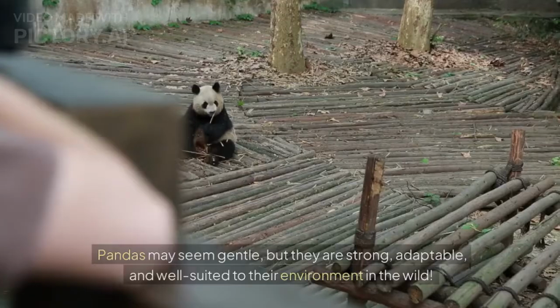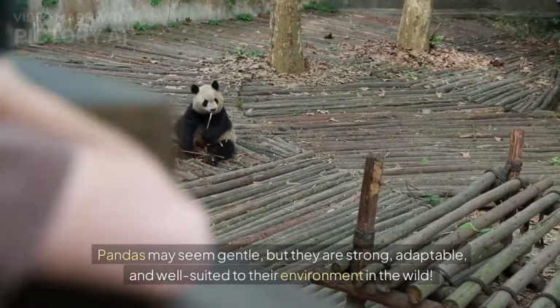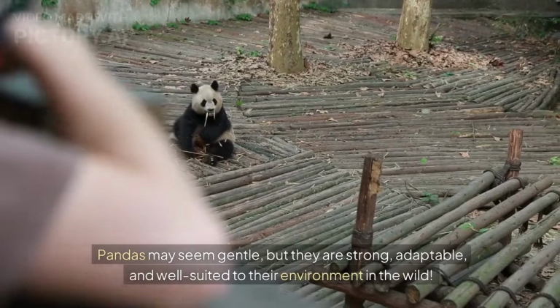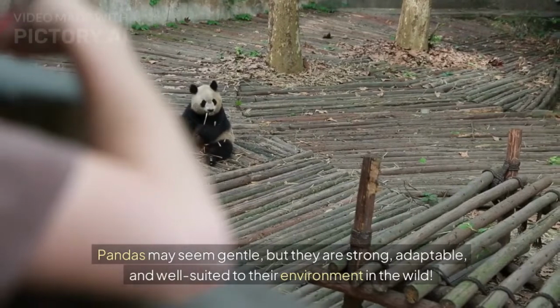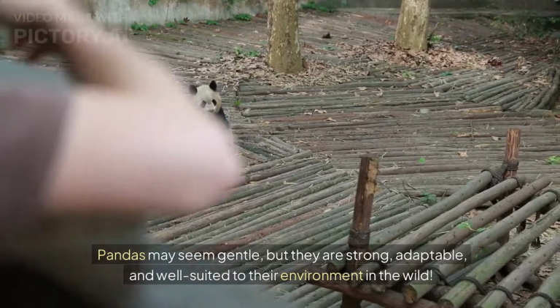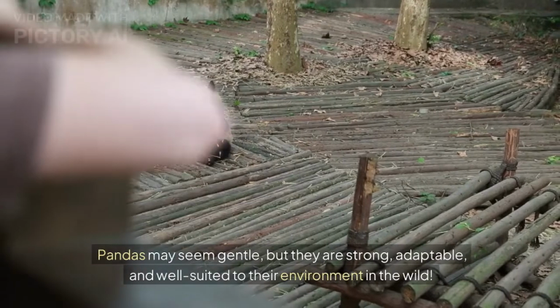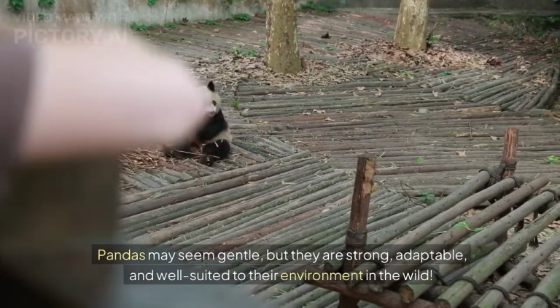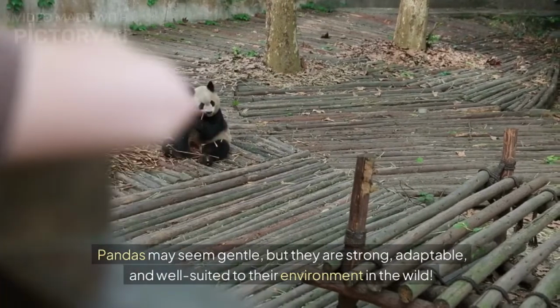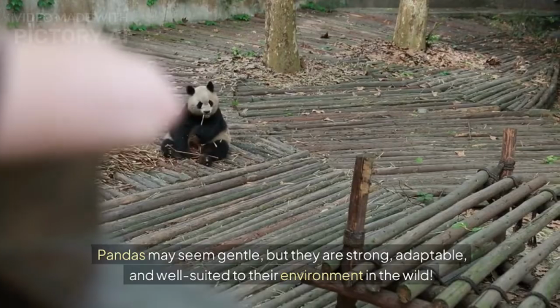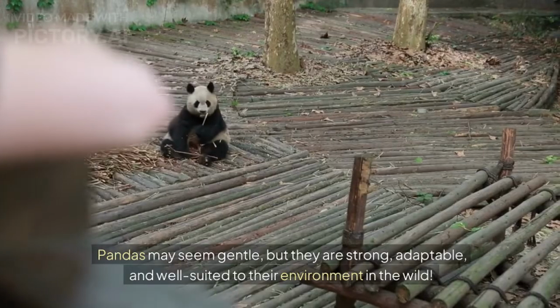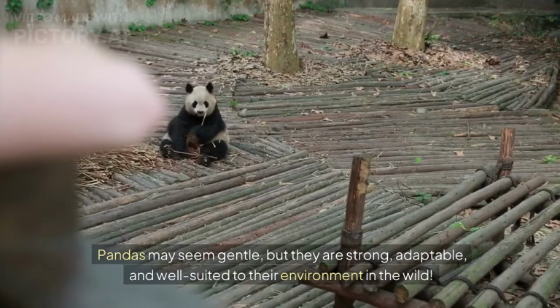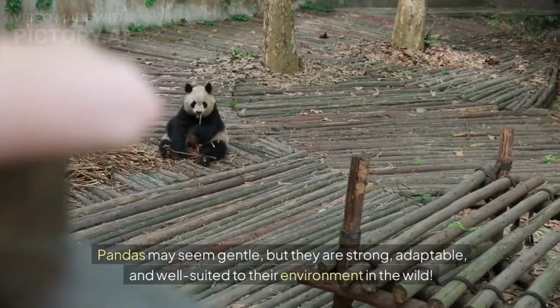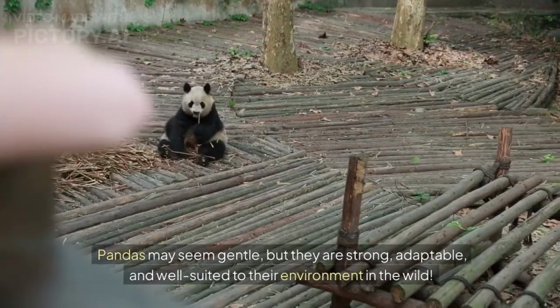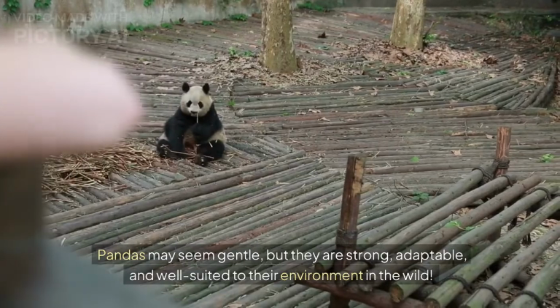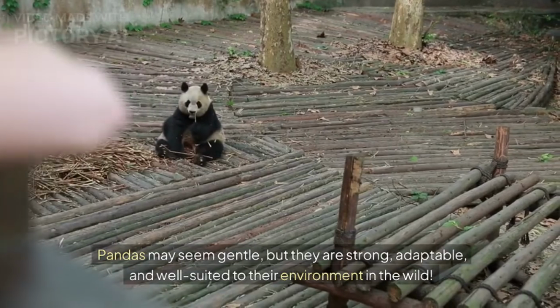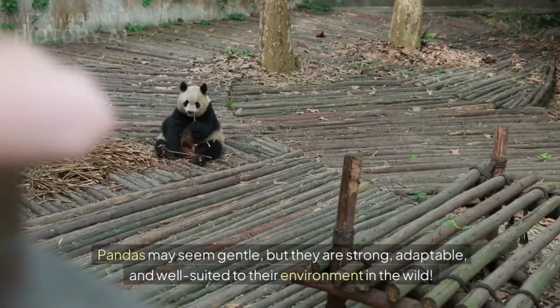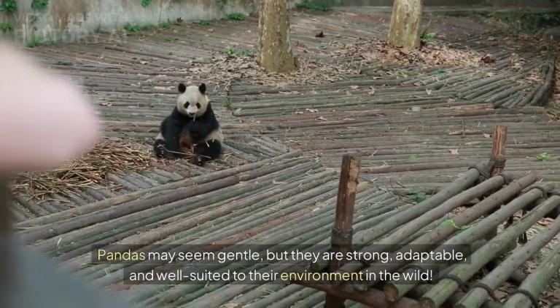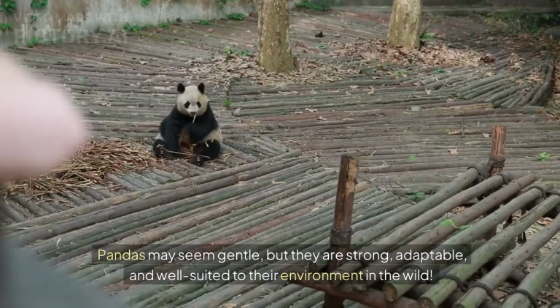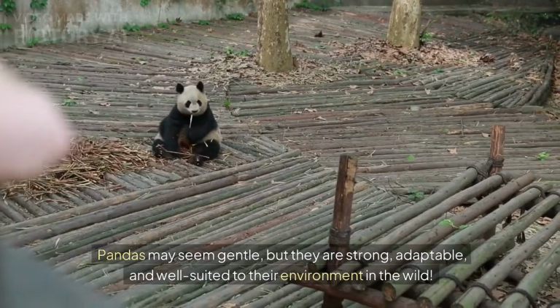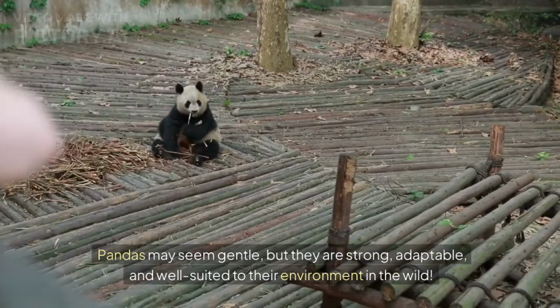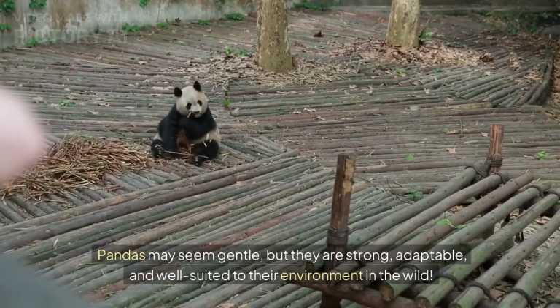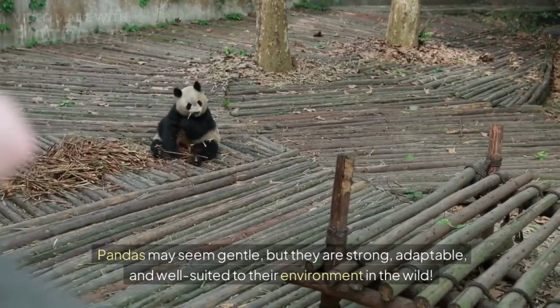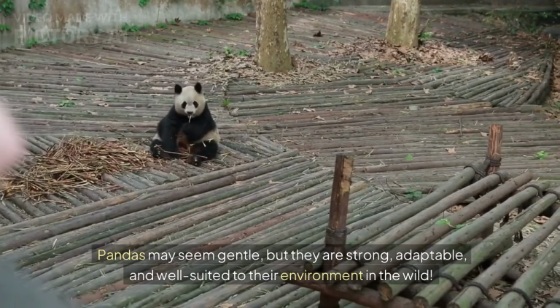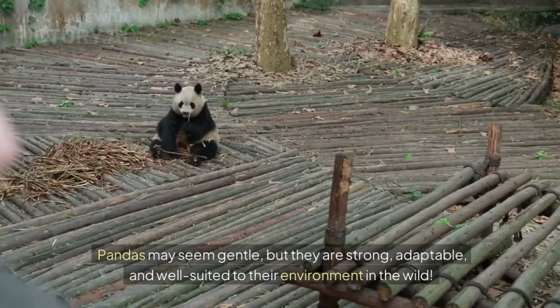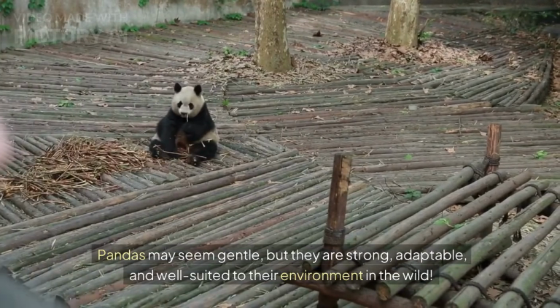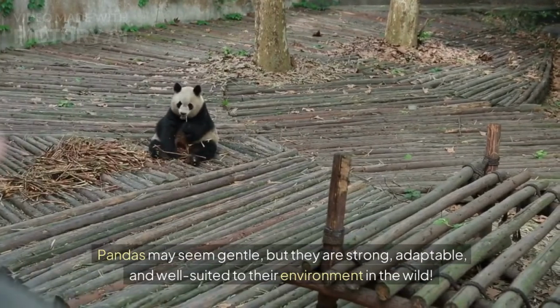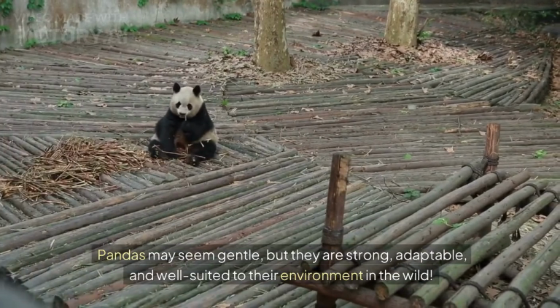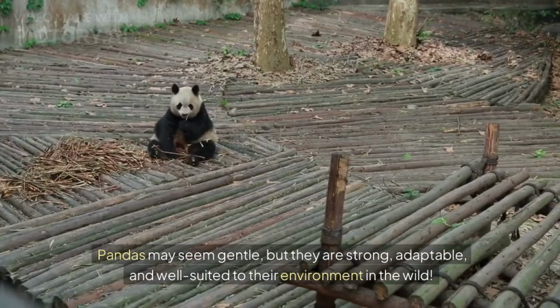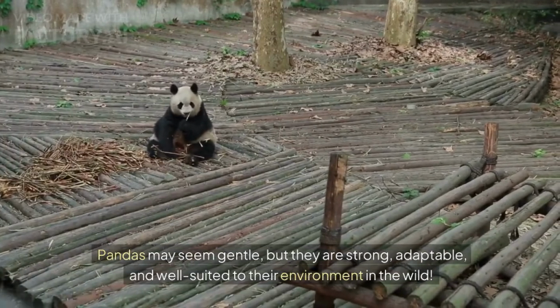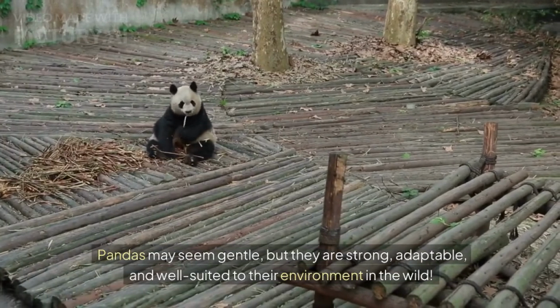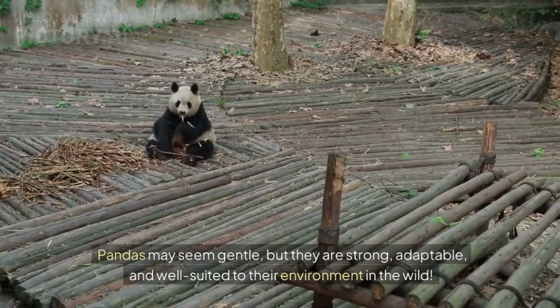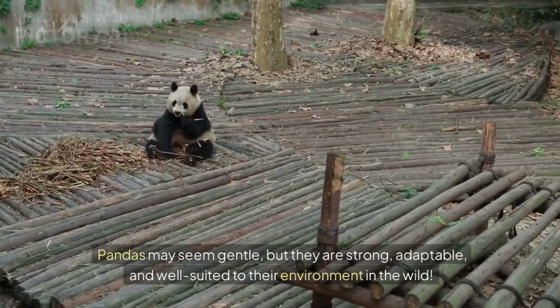Pandas may seem gentle, but they are strong, adaptable, and well suited to their environment in the wild.